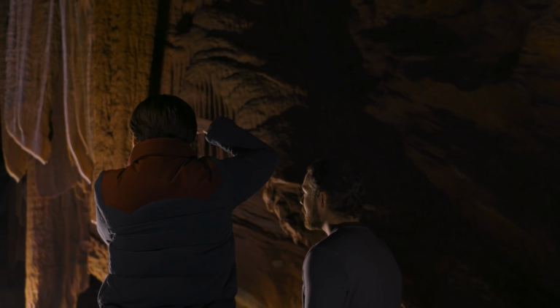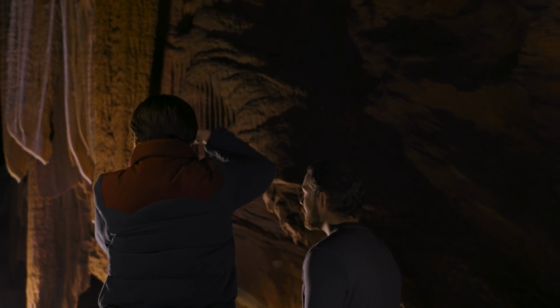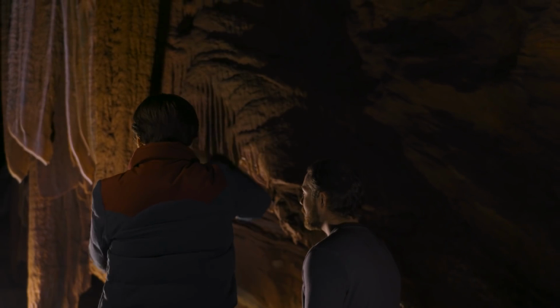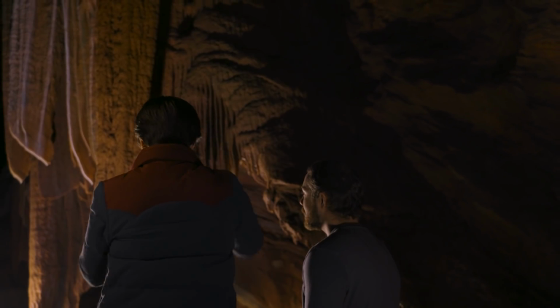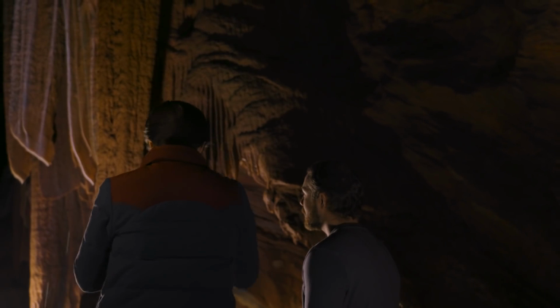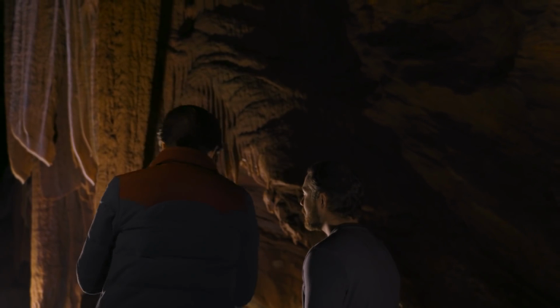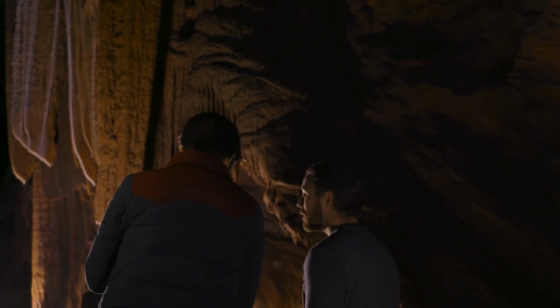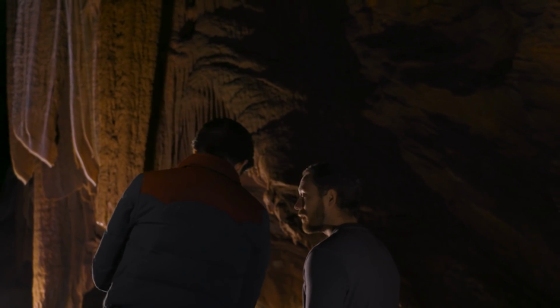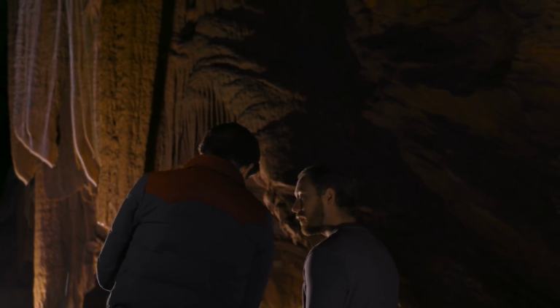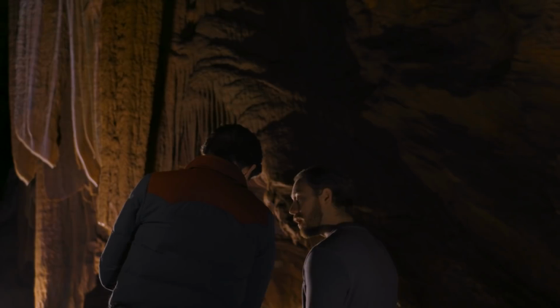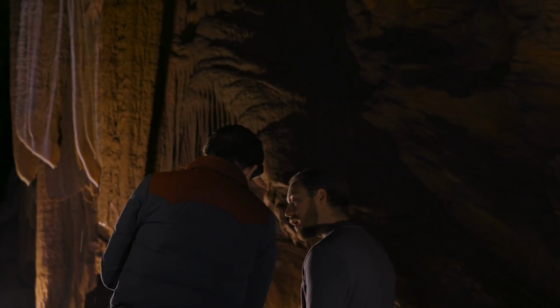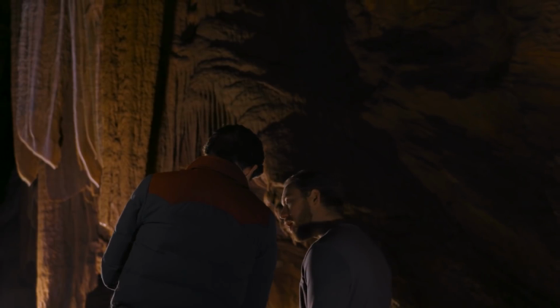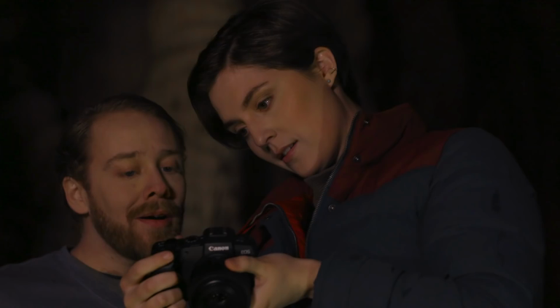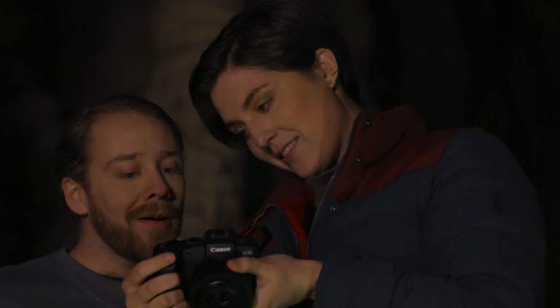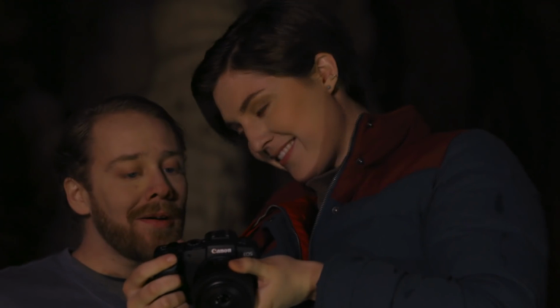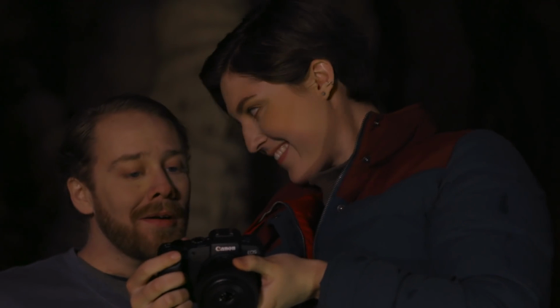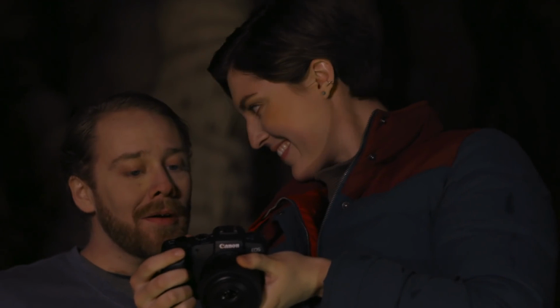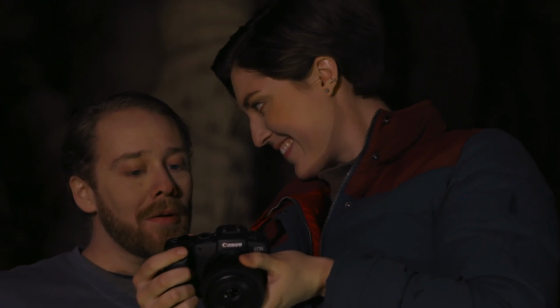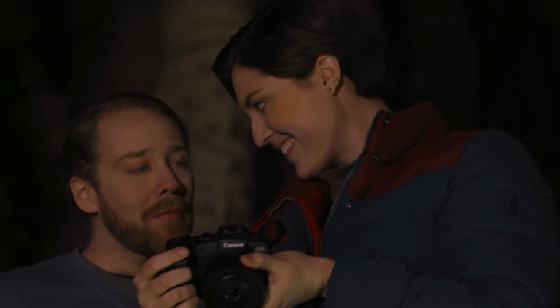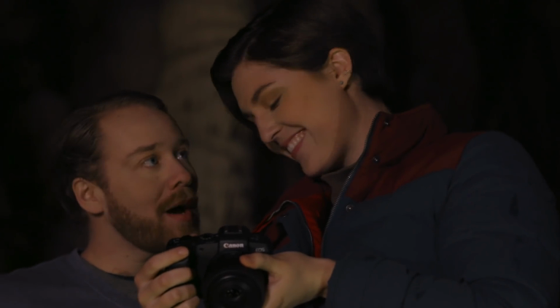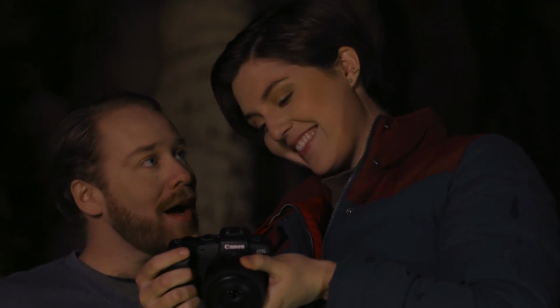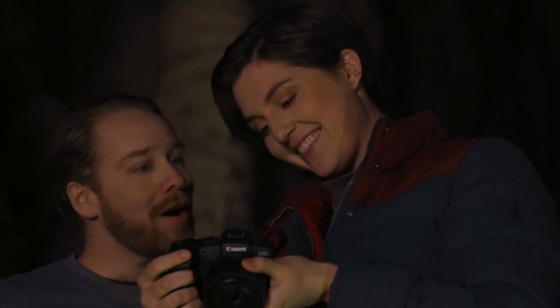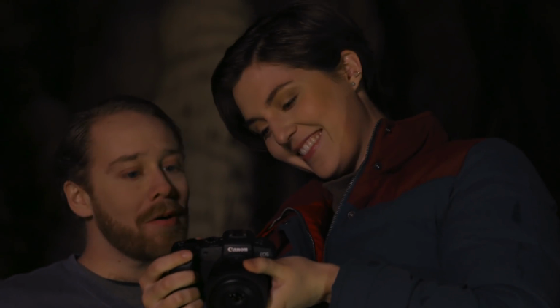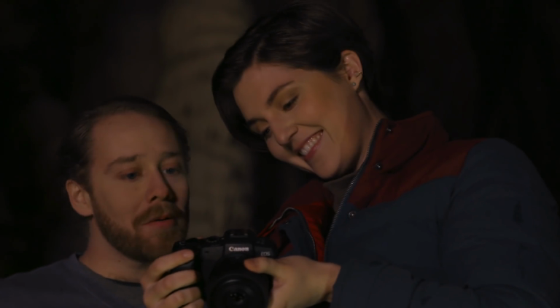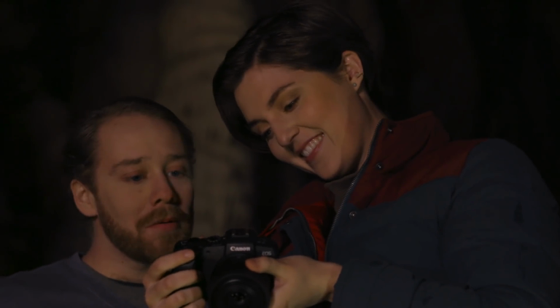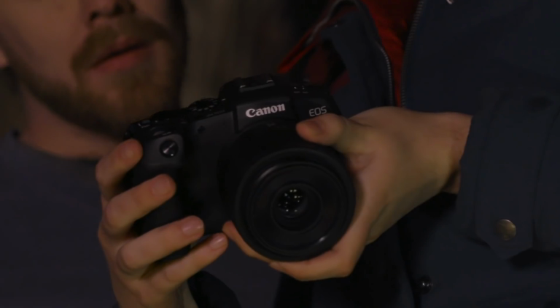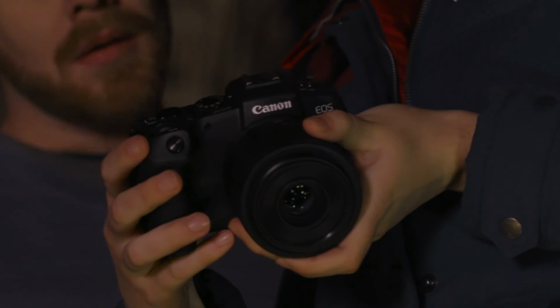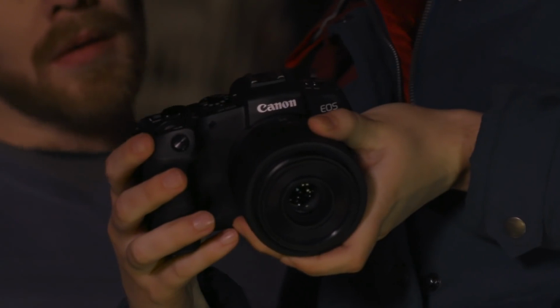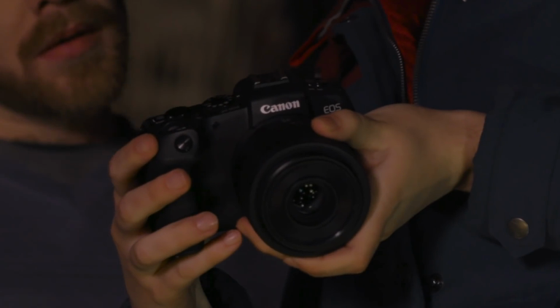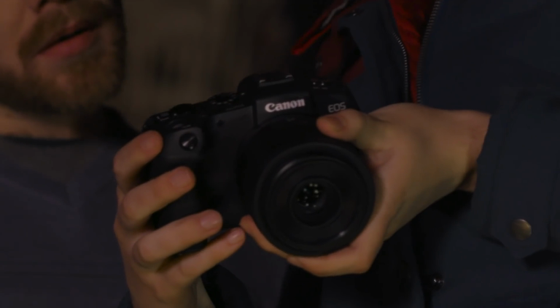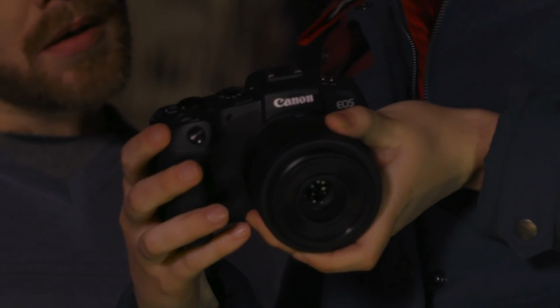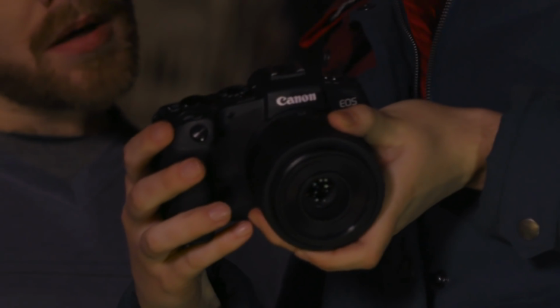Don't get left in the dark. Capture more keepers with more confidence with the EOS RP.